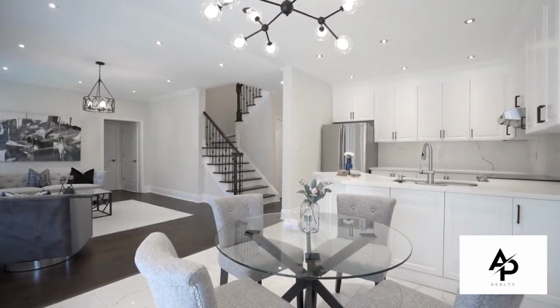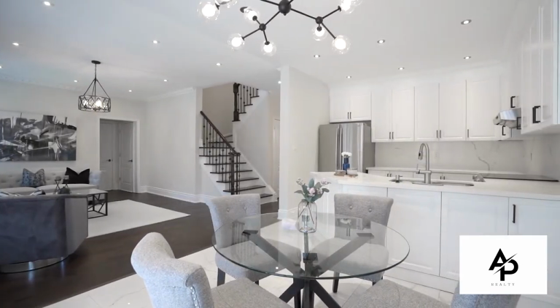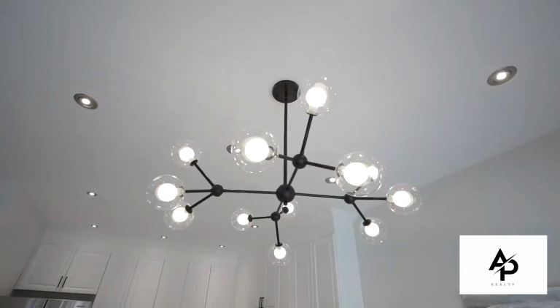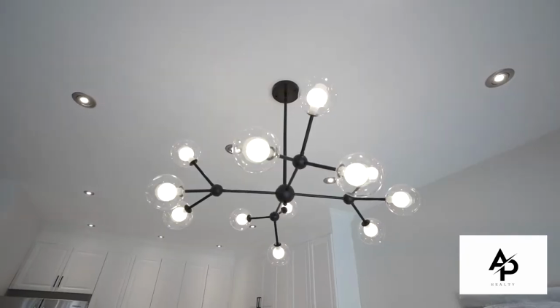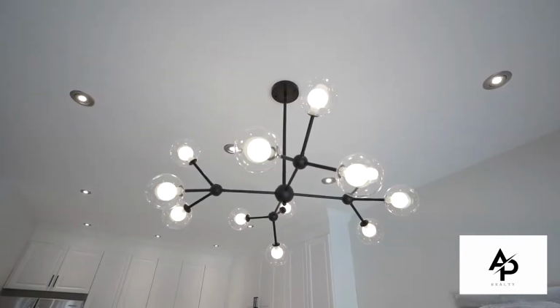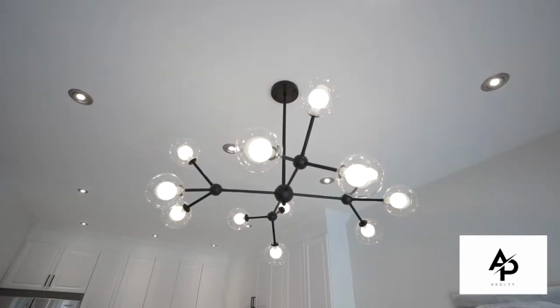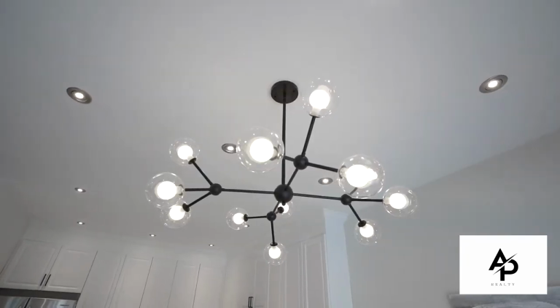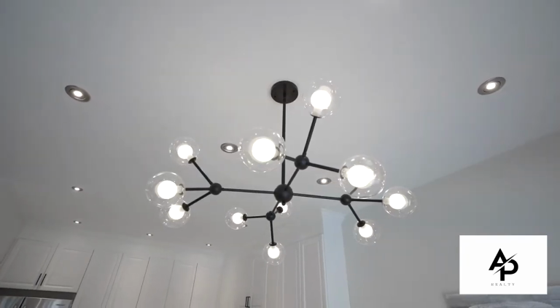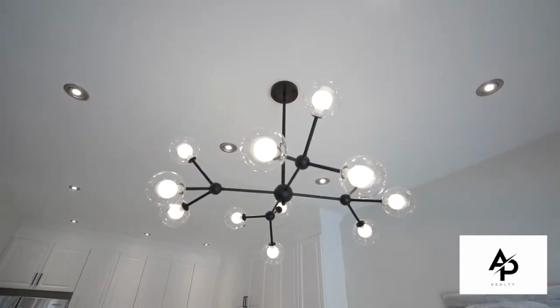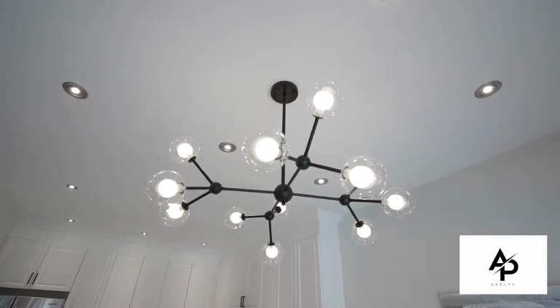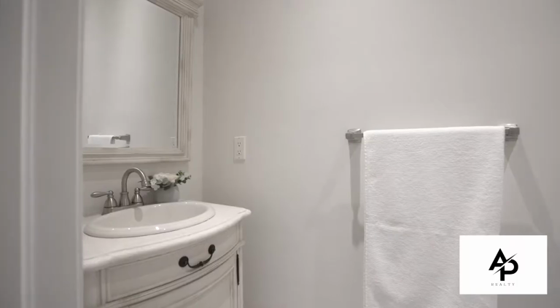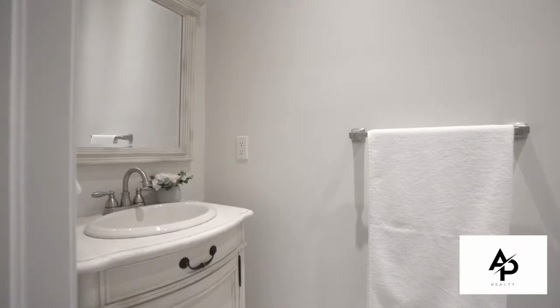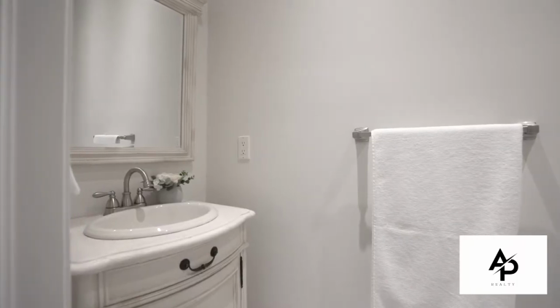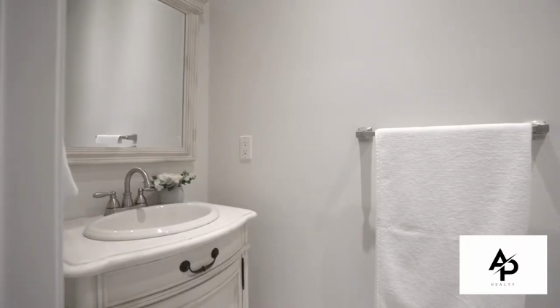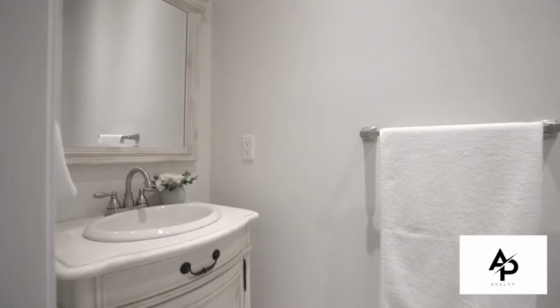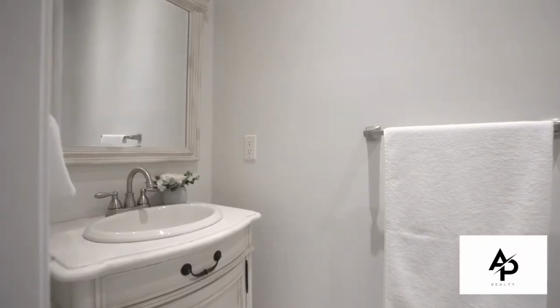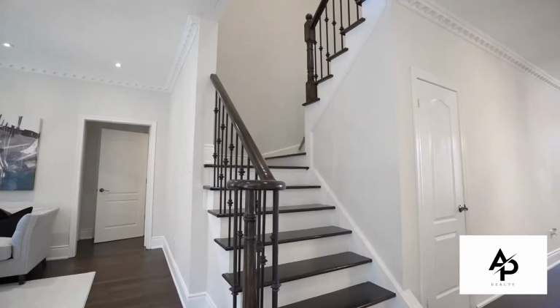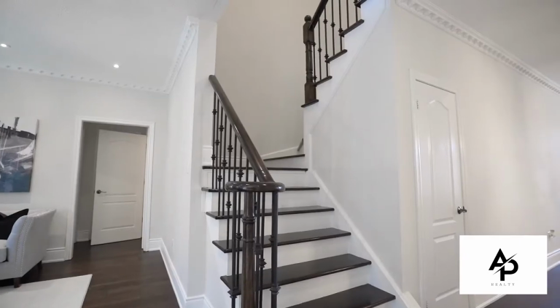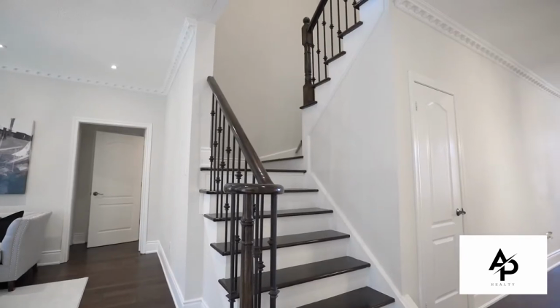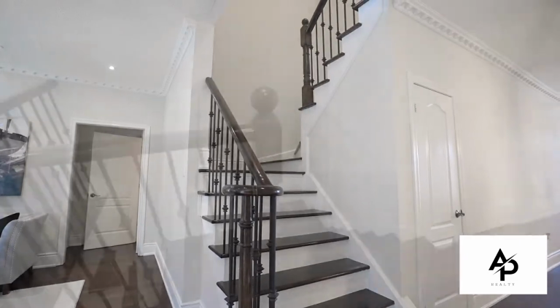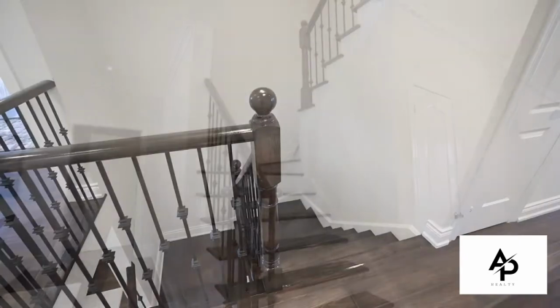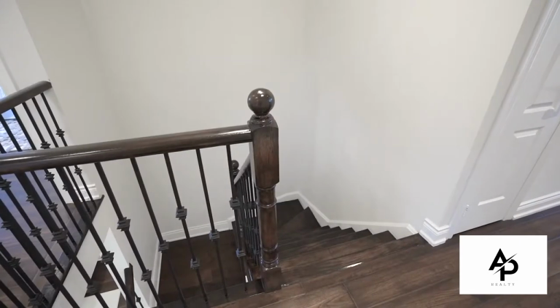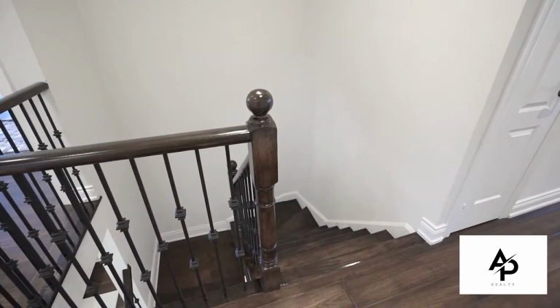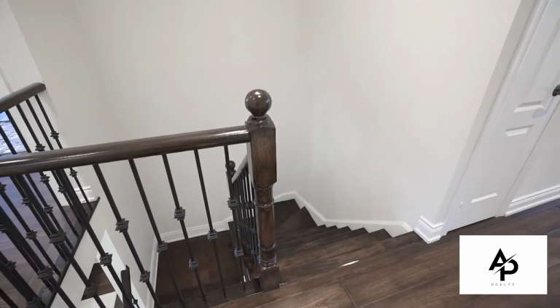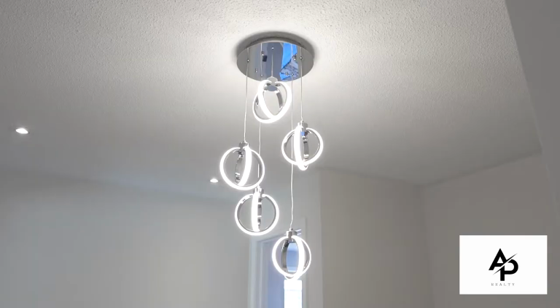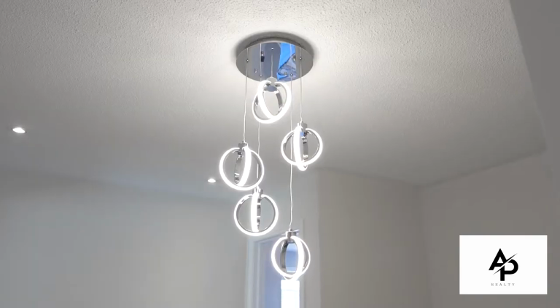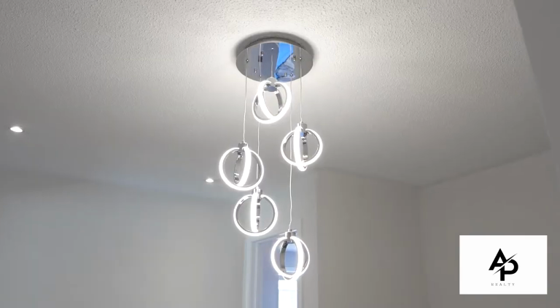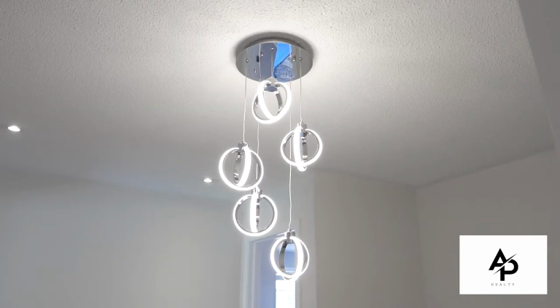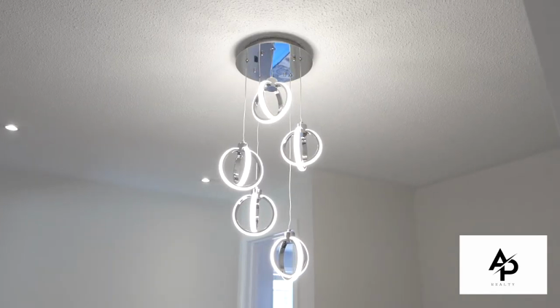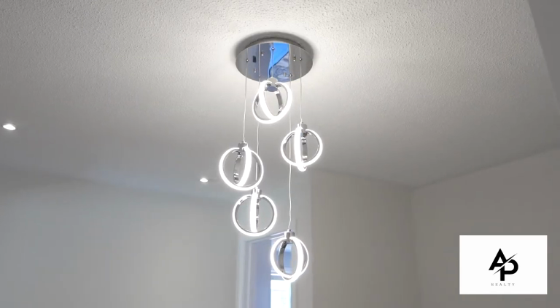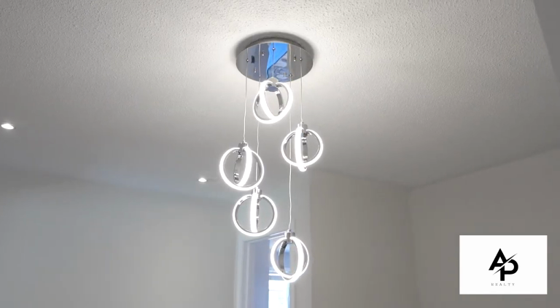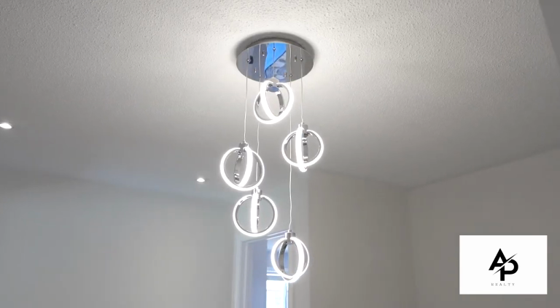Some other great features of this home include large windows for immense natural light, California shutters, custom chandeliers, and designer paint.